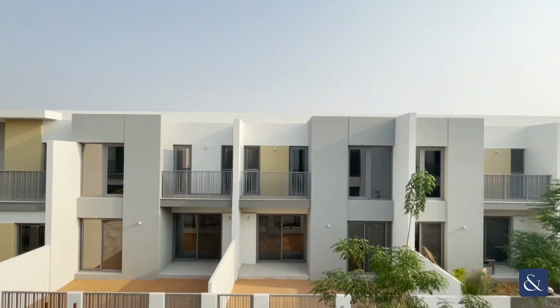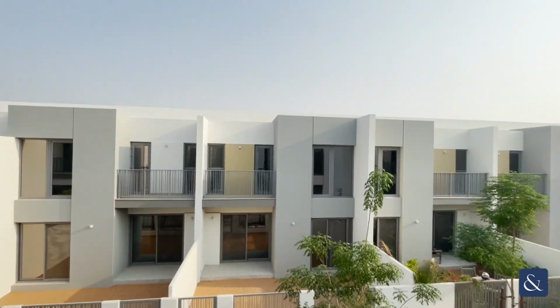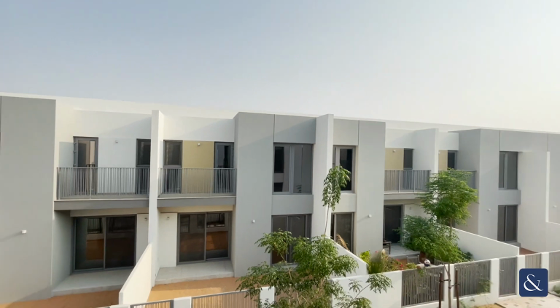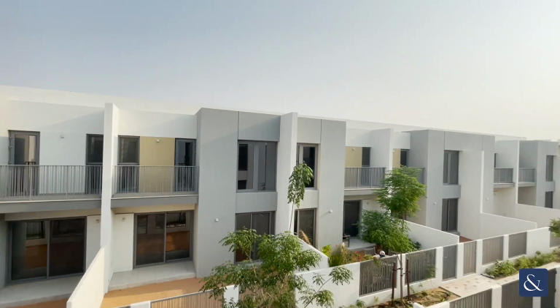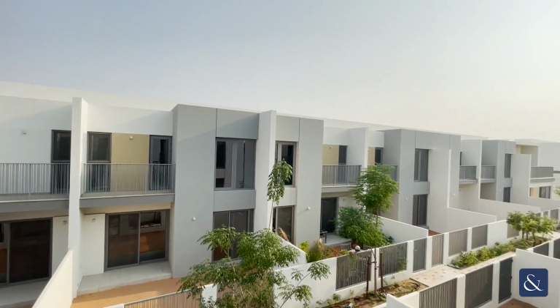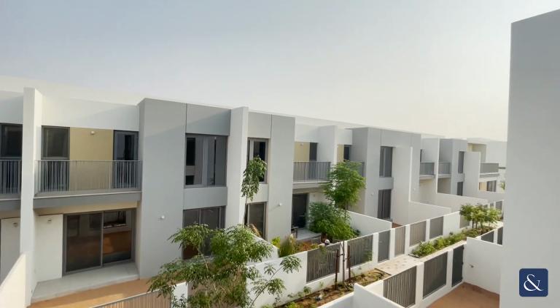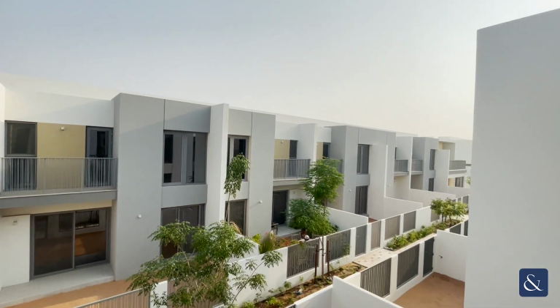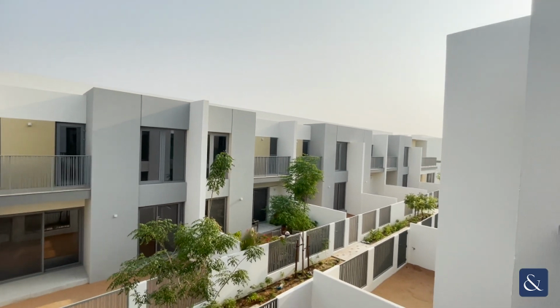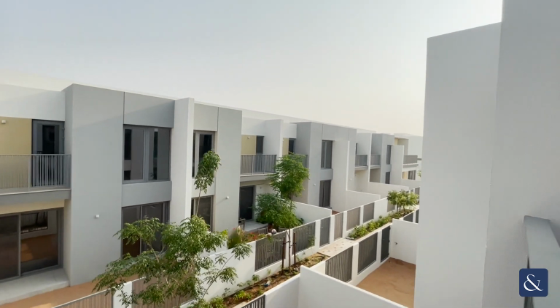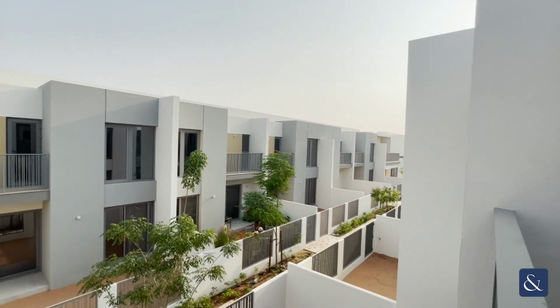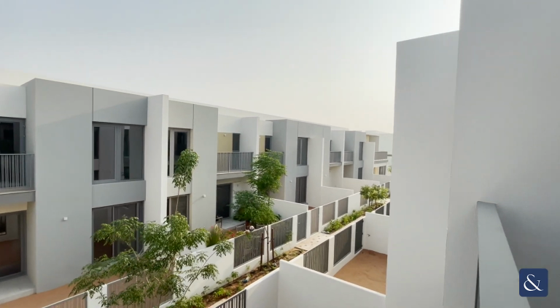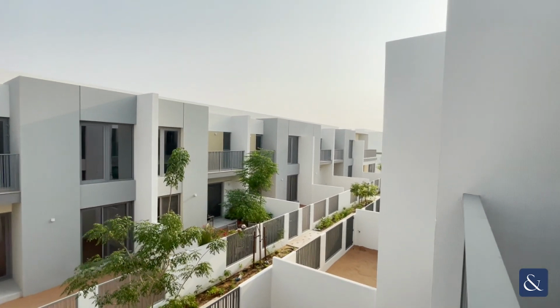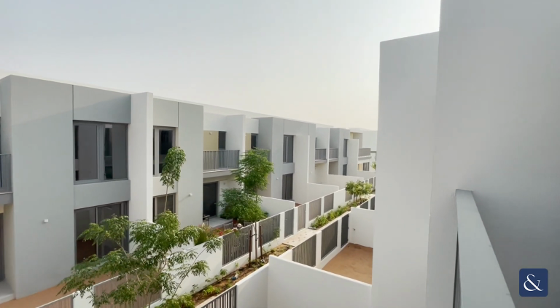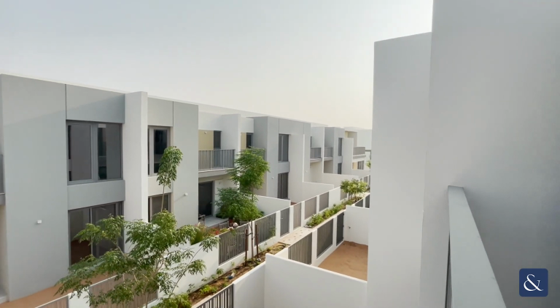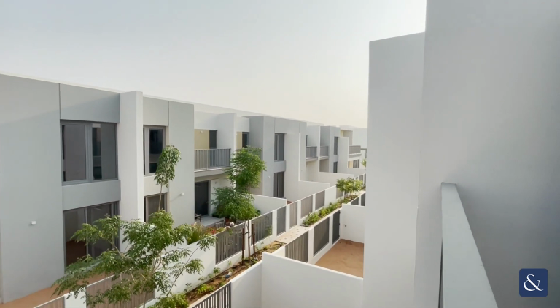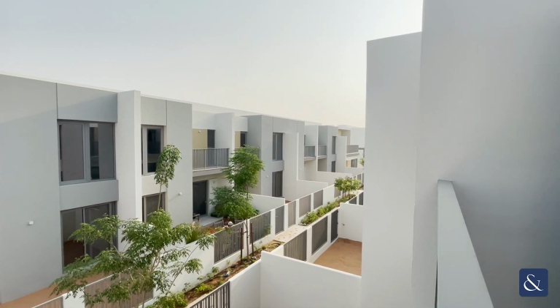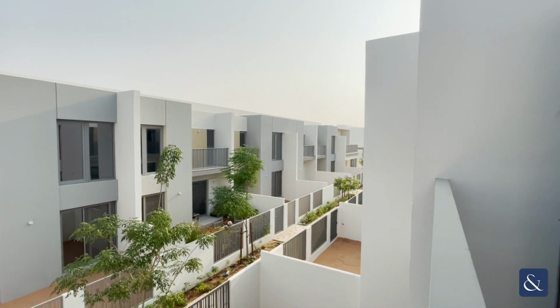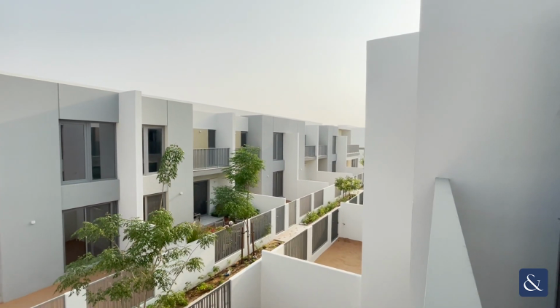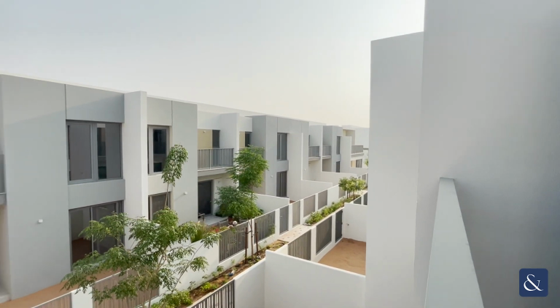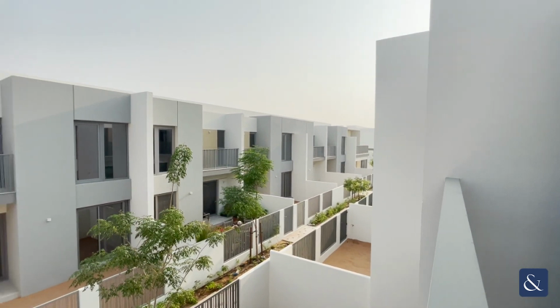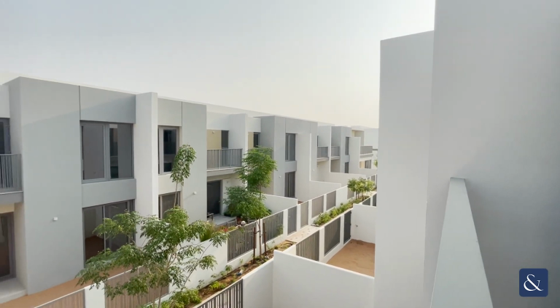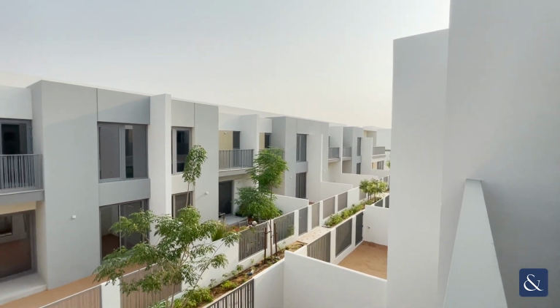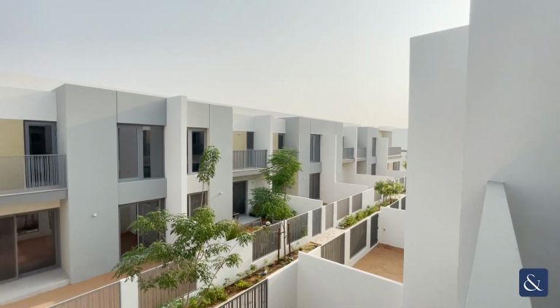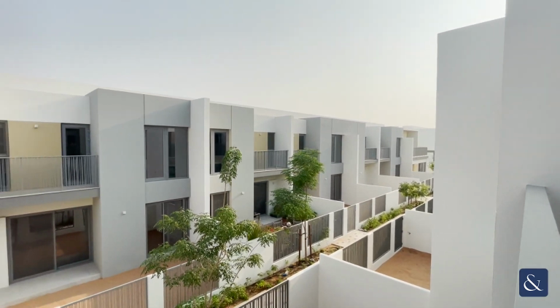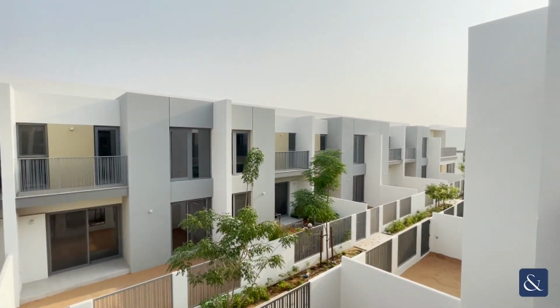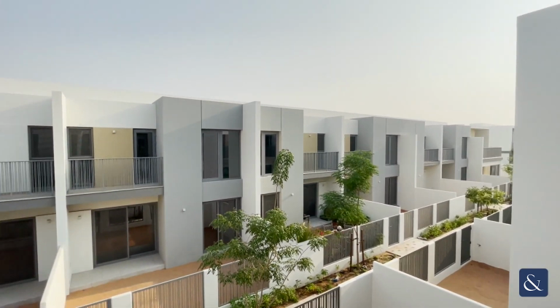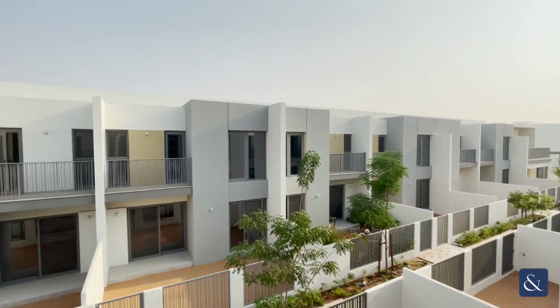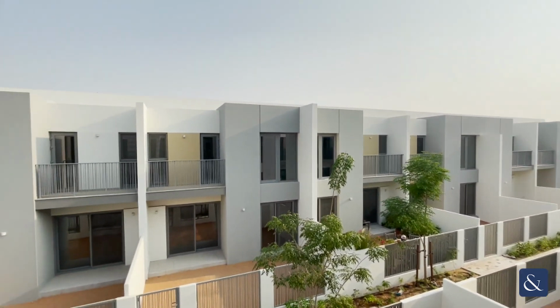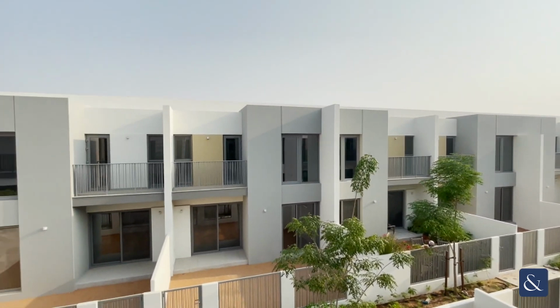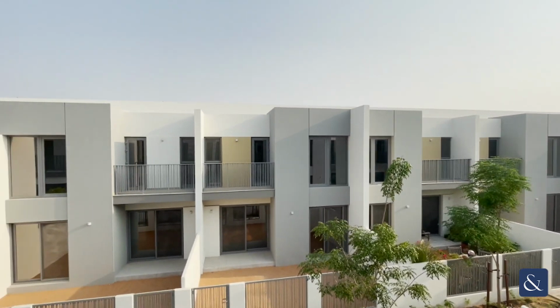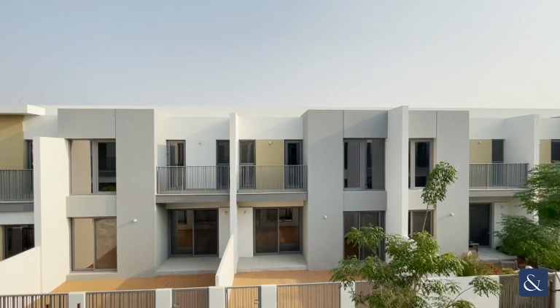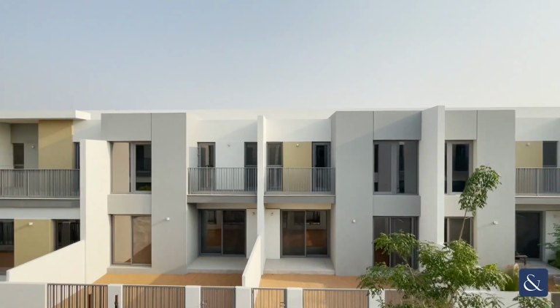If you're interested in this property and would like a viewing, please contact me on the details provided.